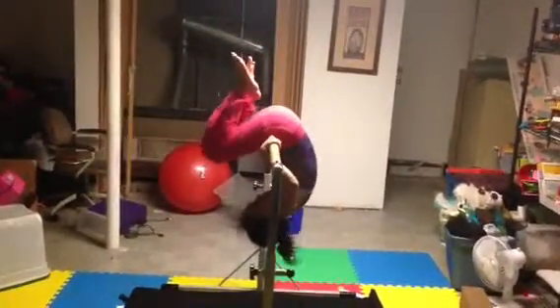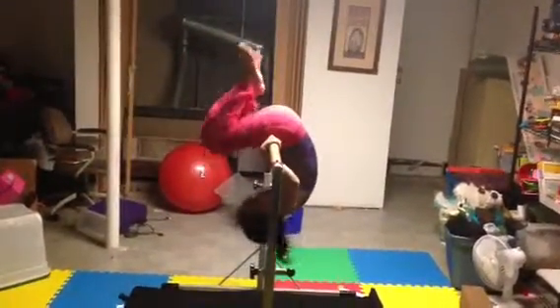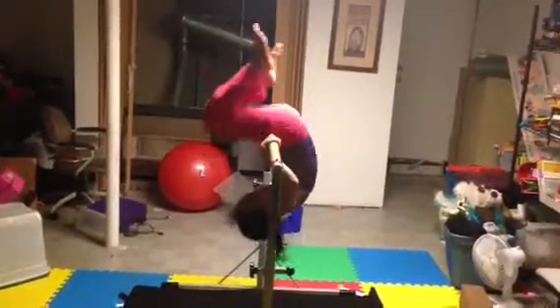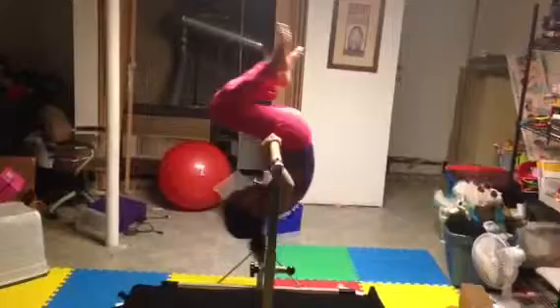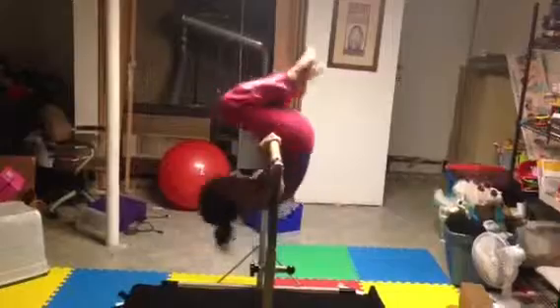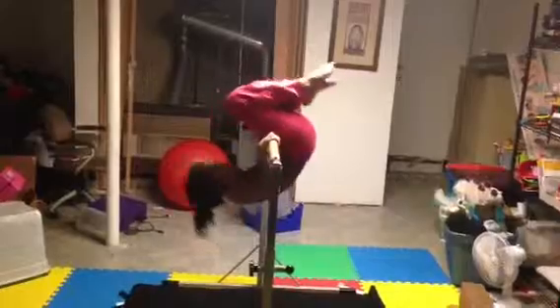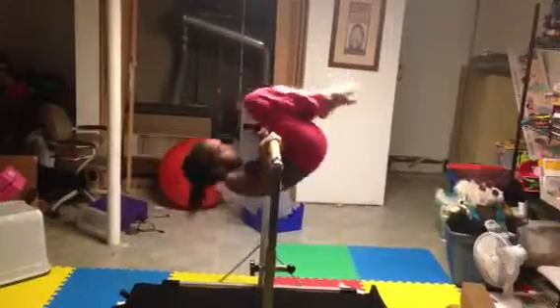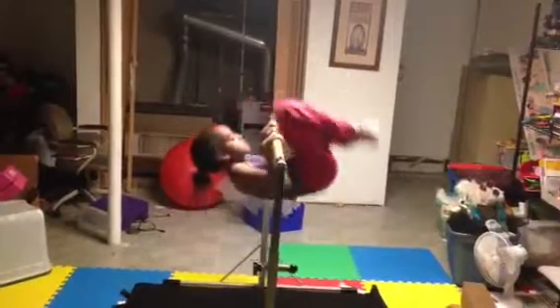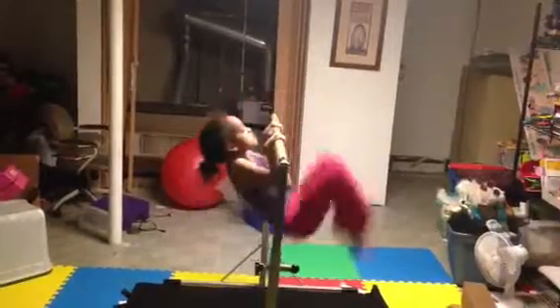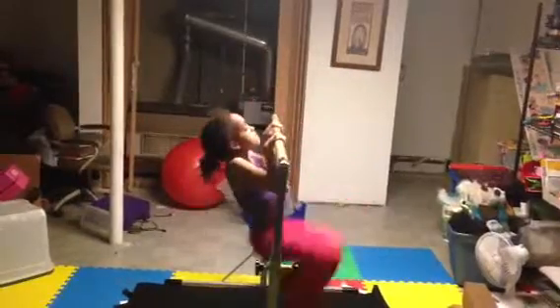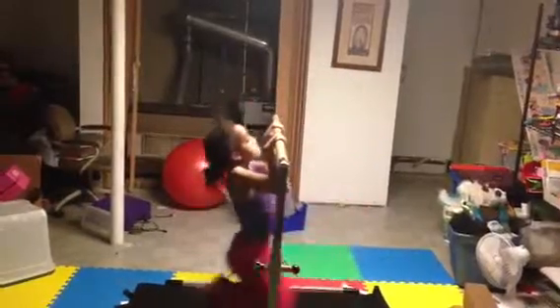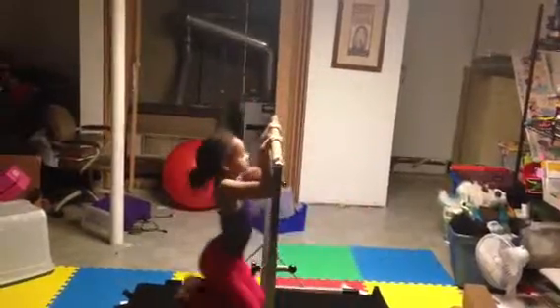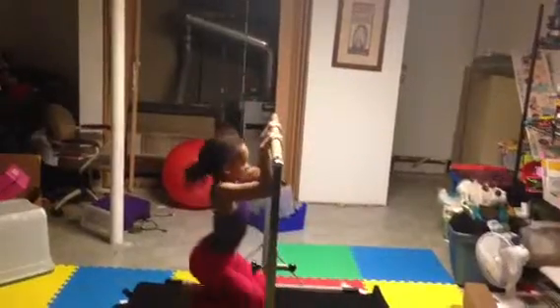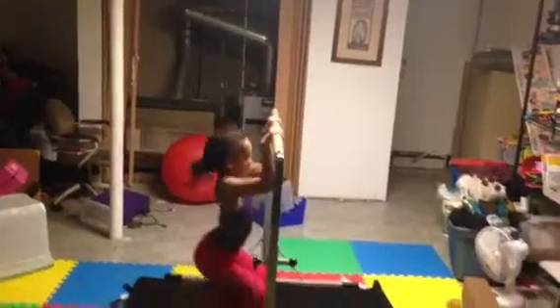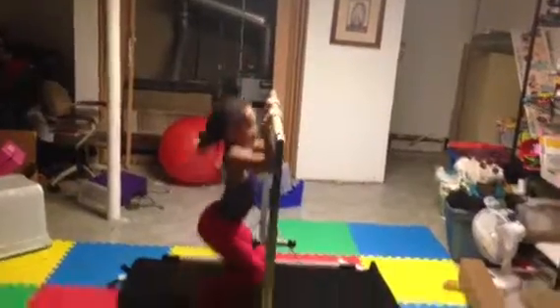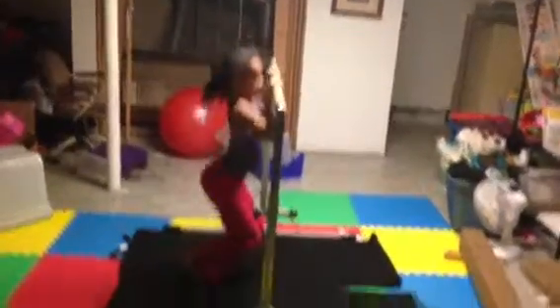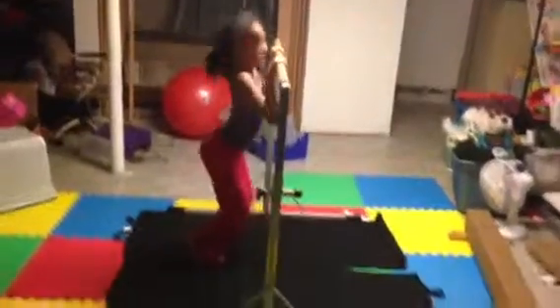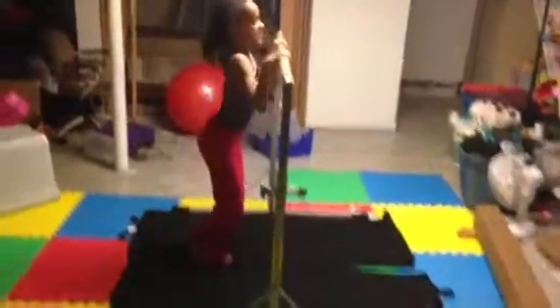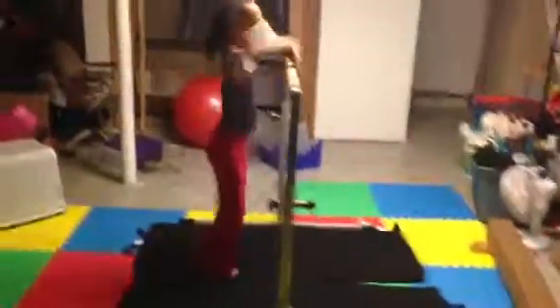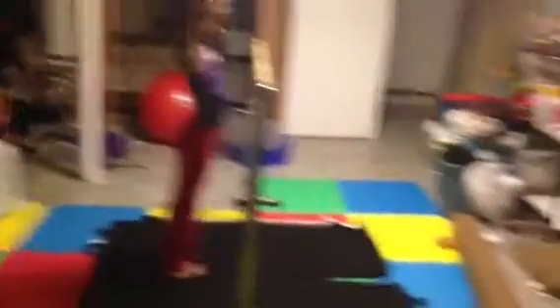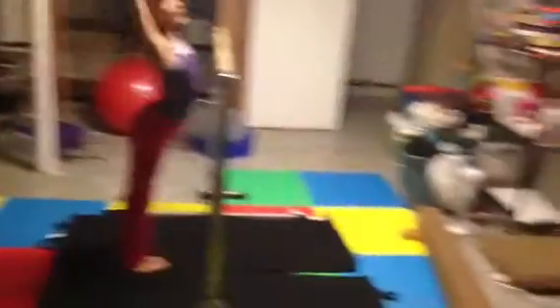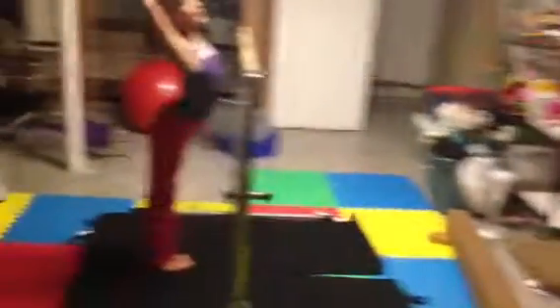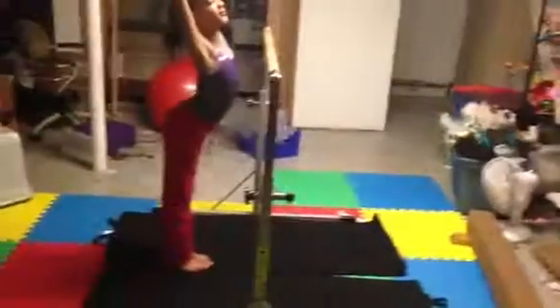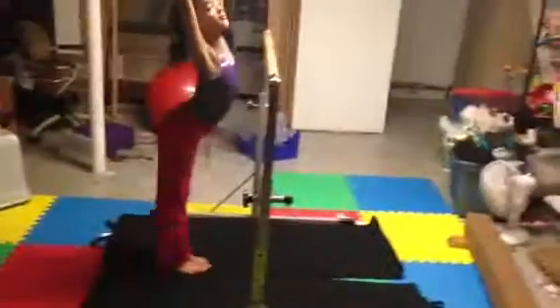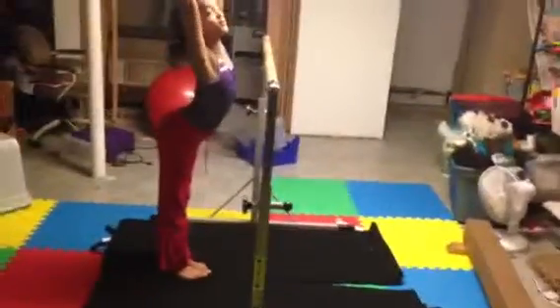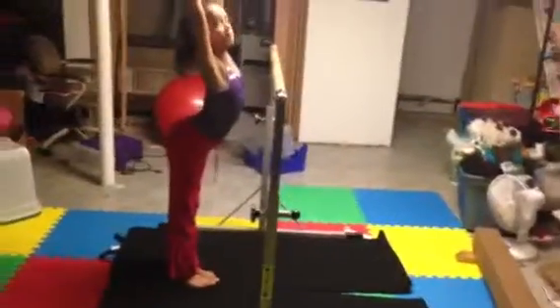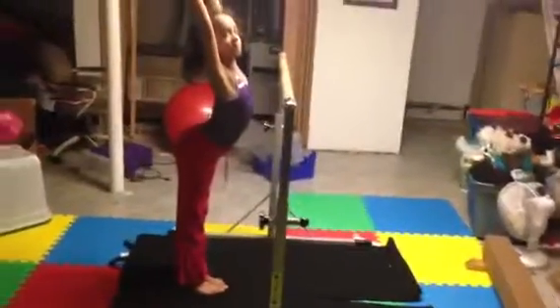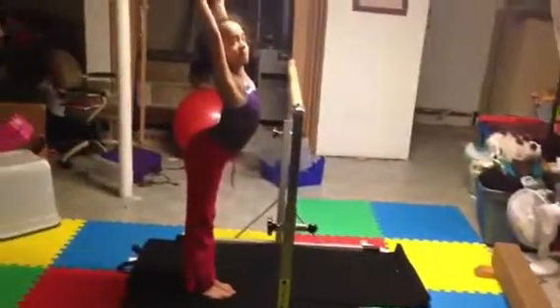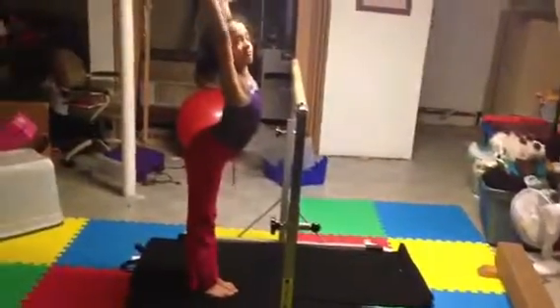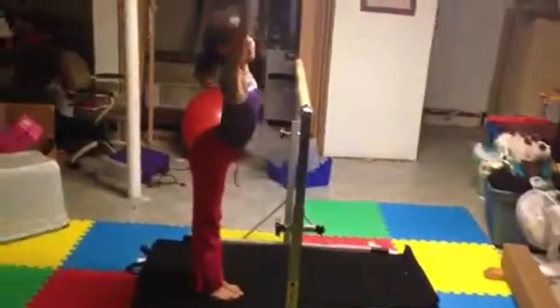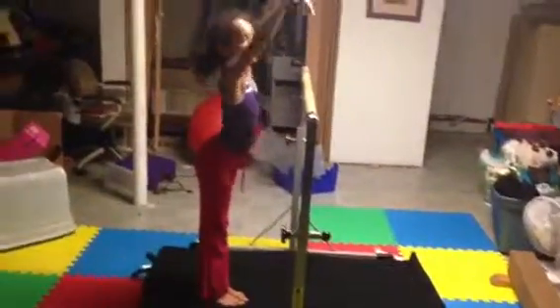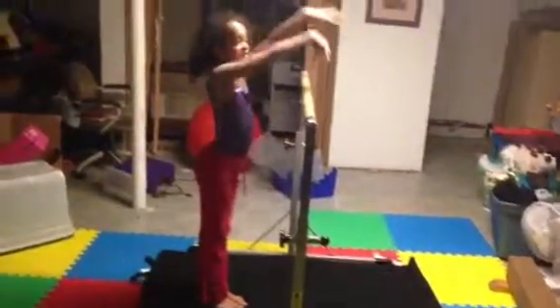Get your legs over. Chin up, chin up. There you go. Very good. Excellent job, Jordan.